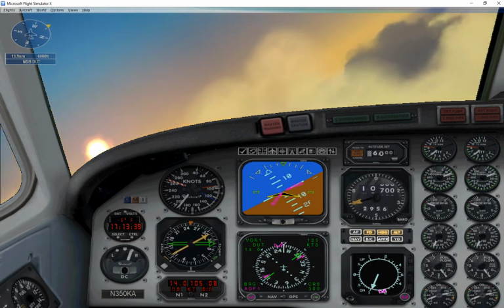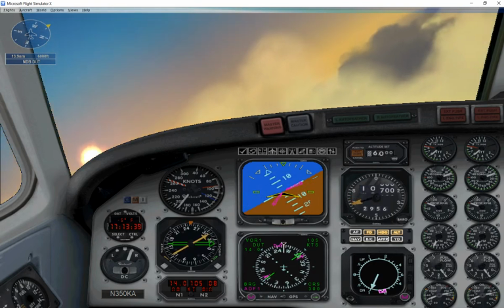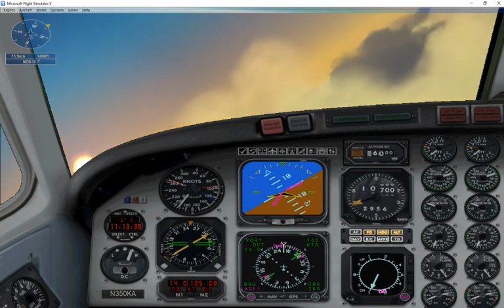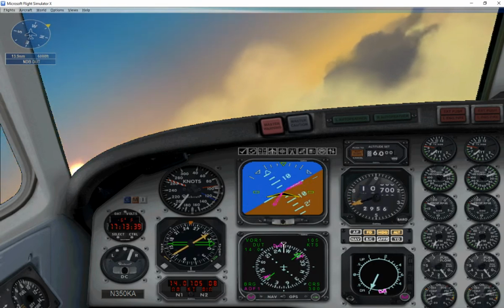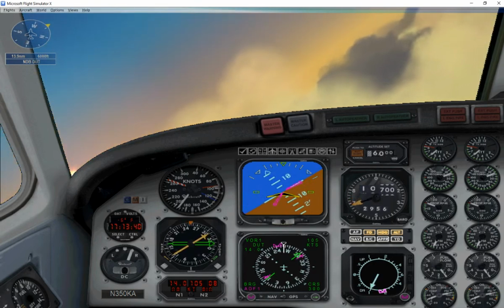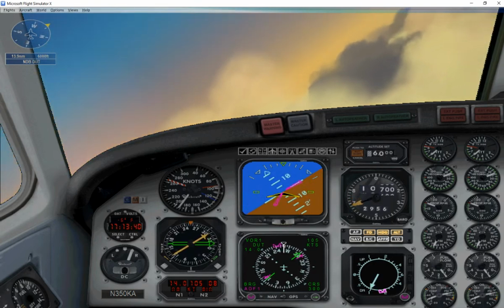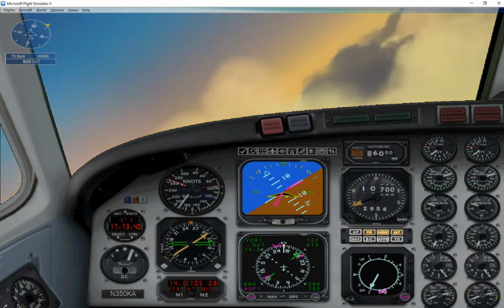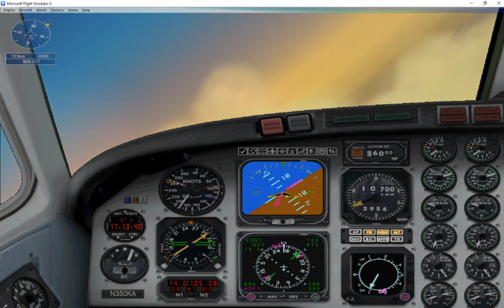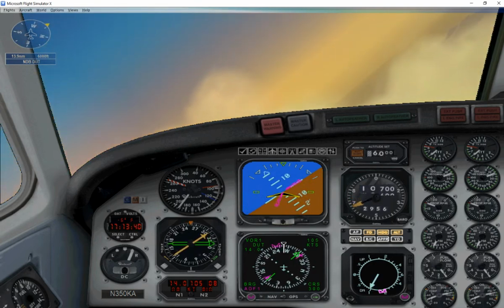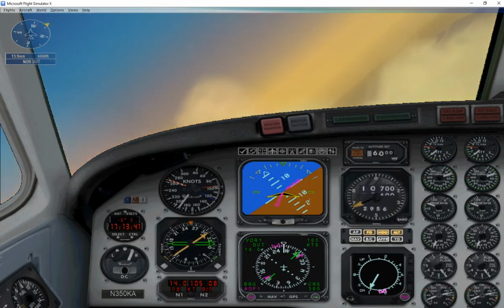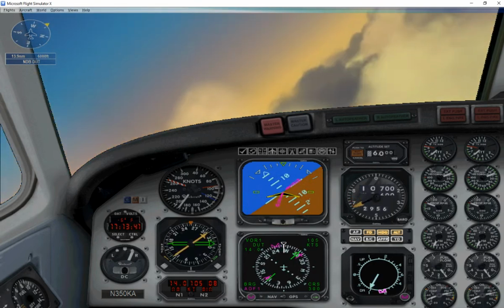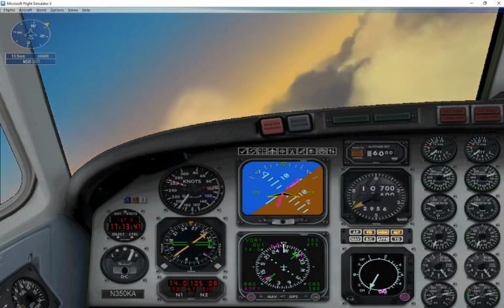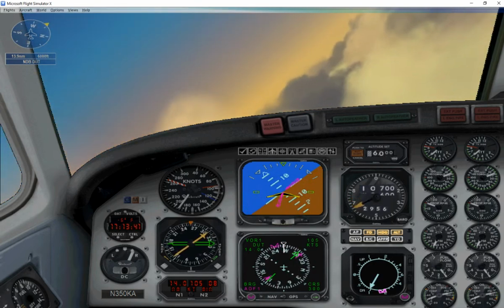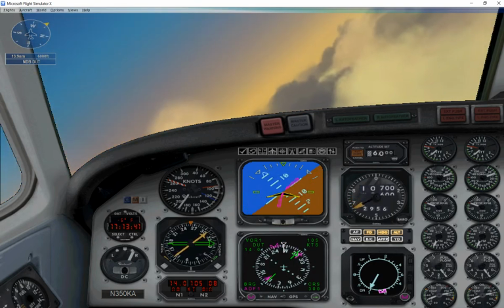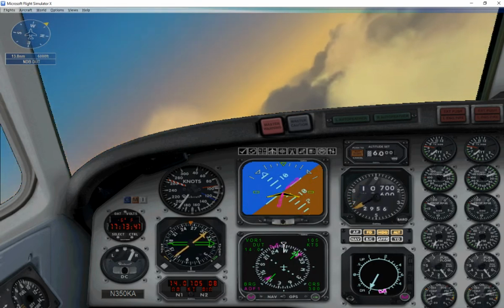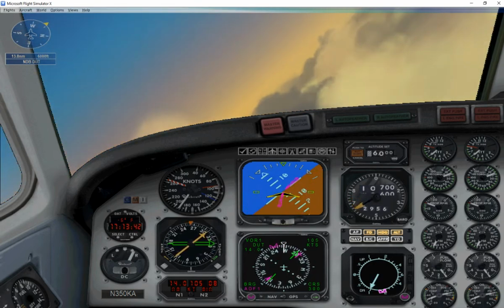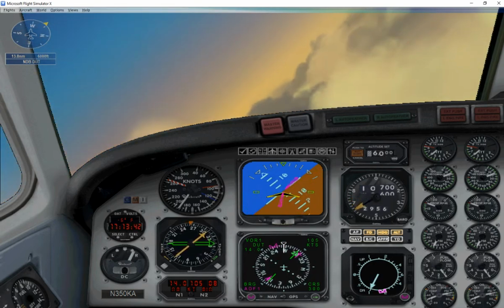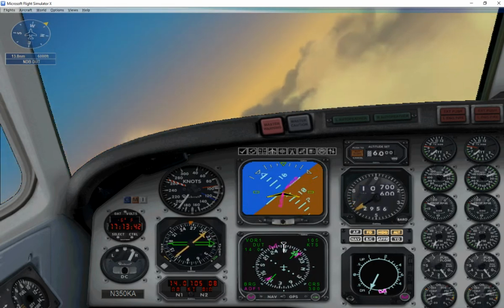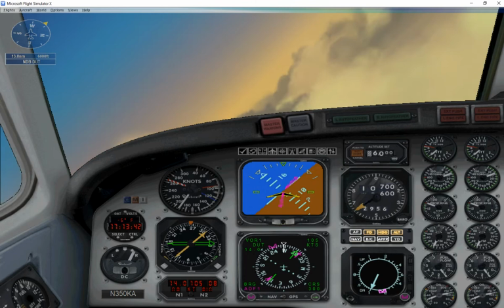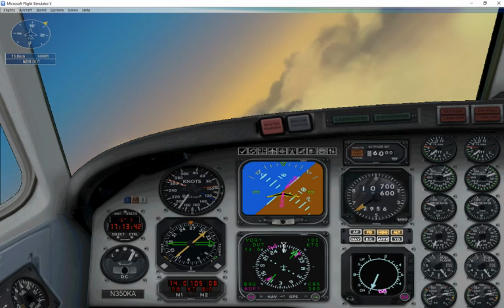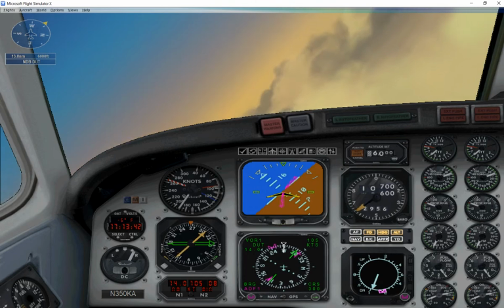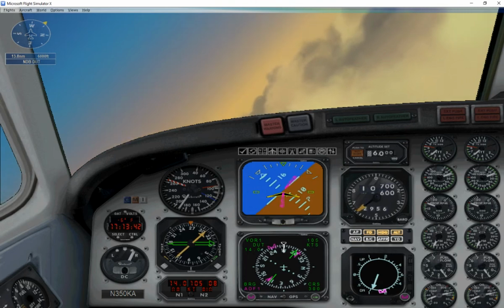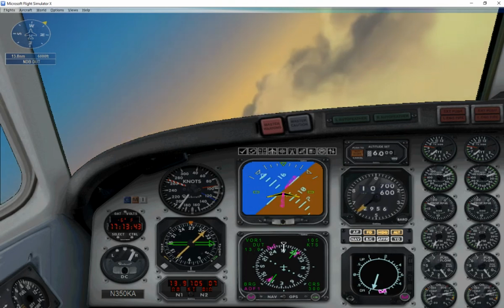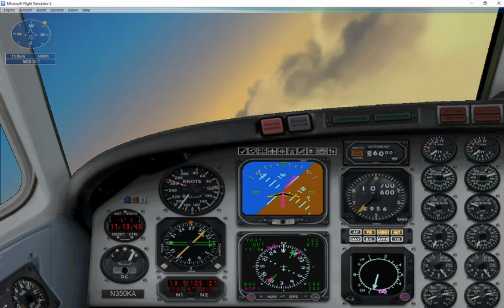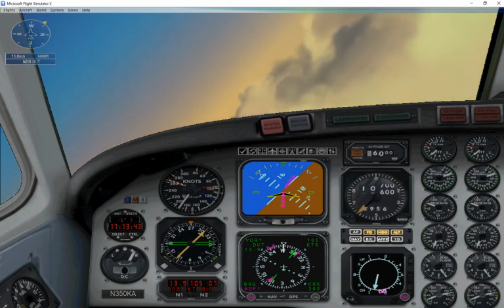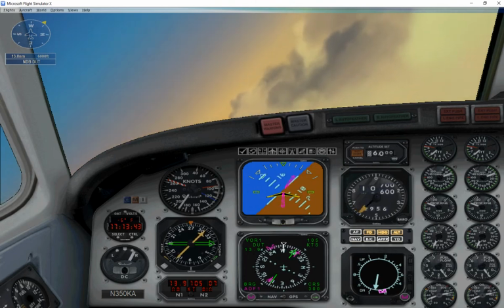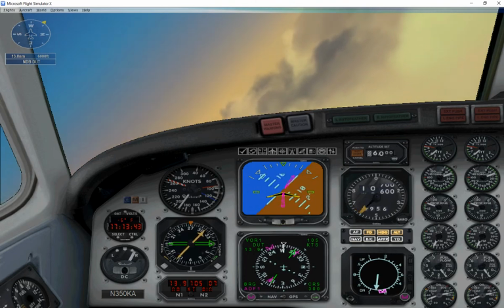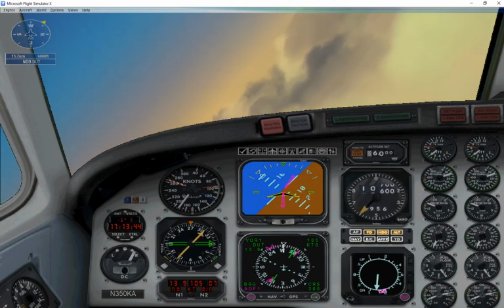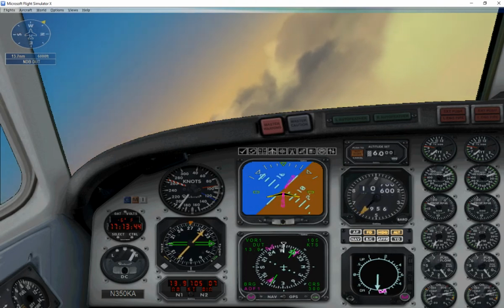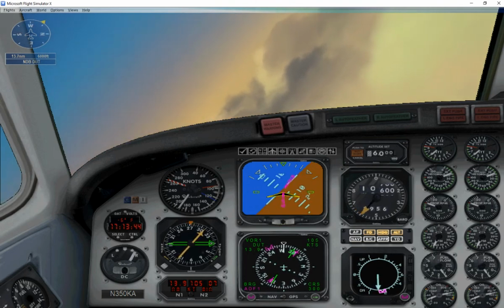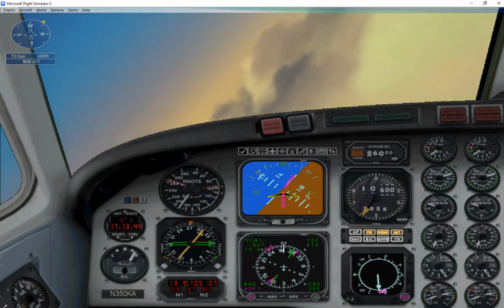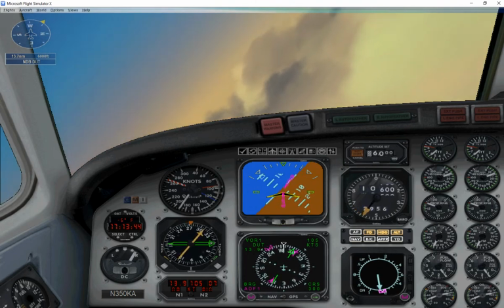All right. Descend to 6,000 and fly direct to the NDB. It's already tuned on the ADF radio.